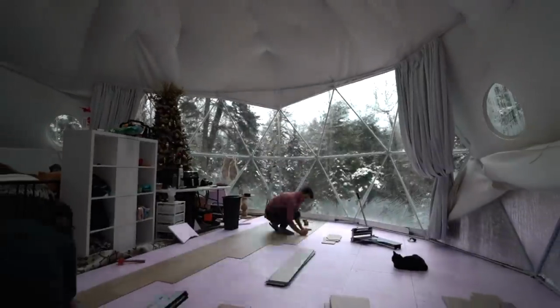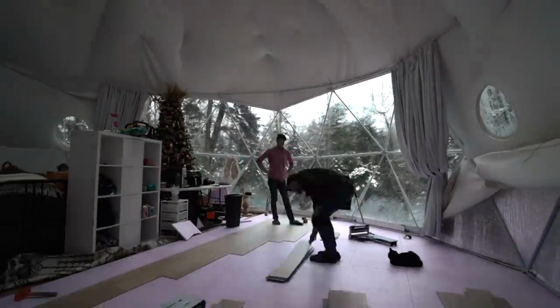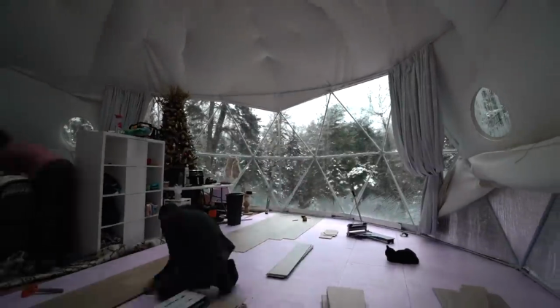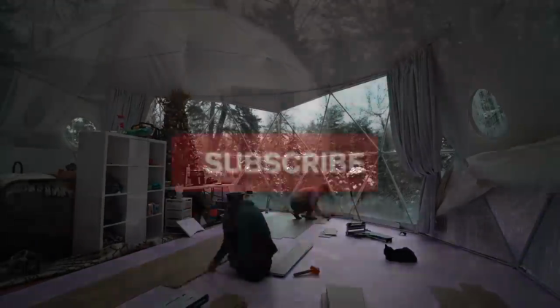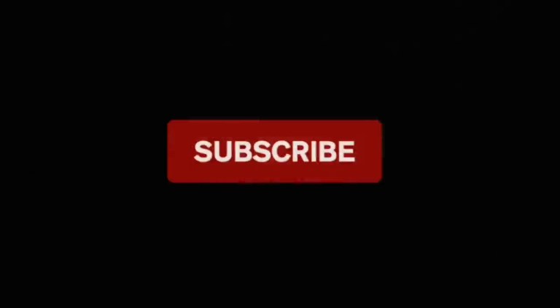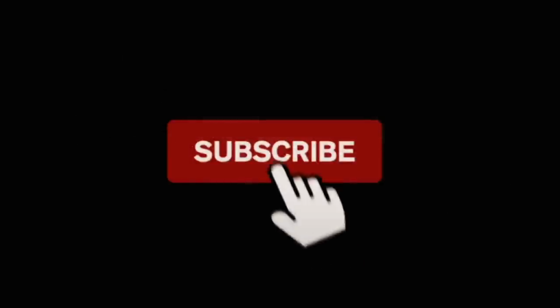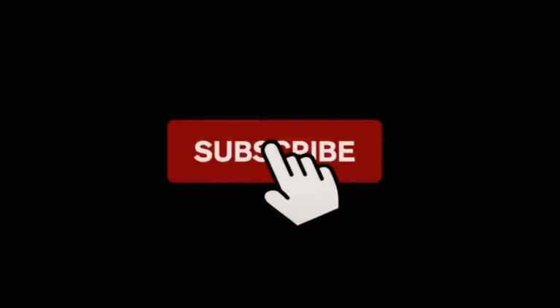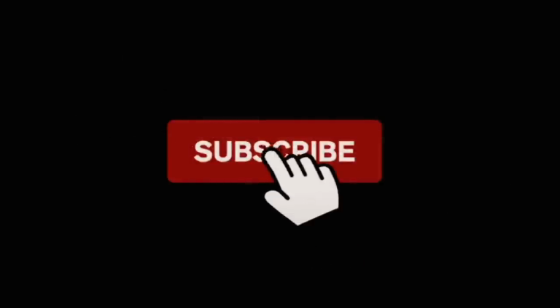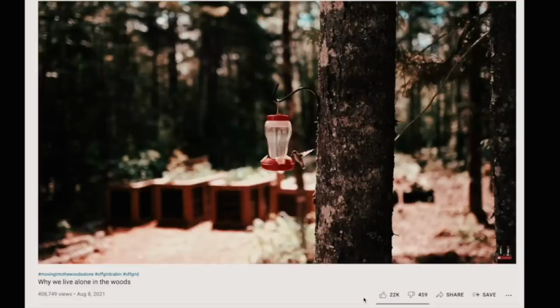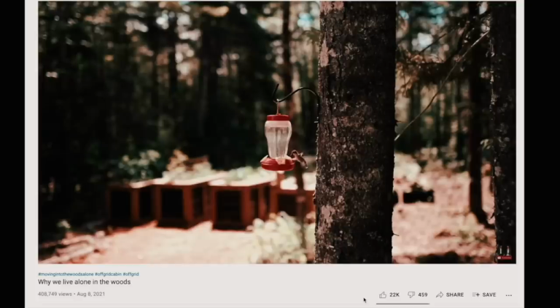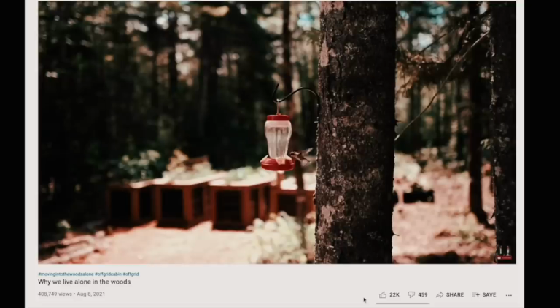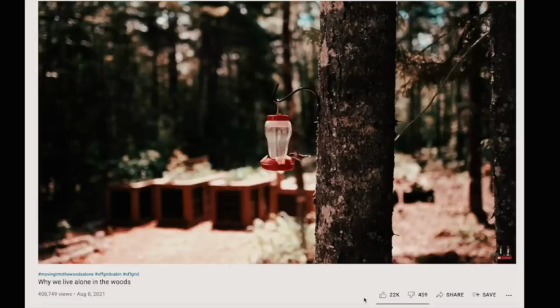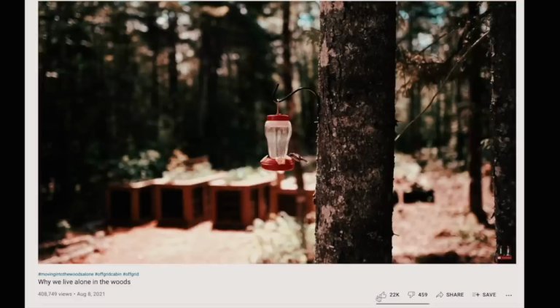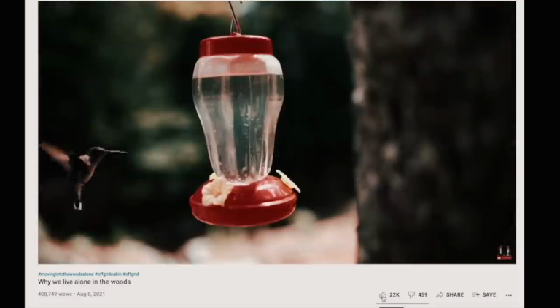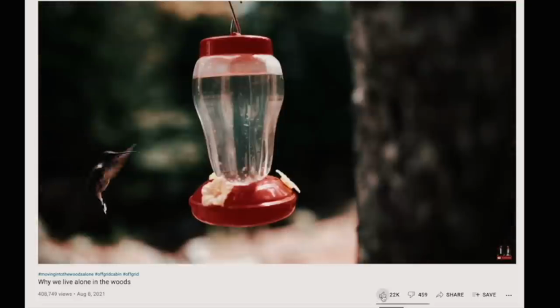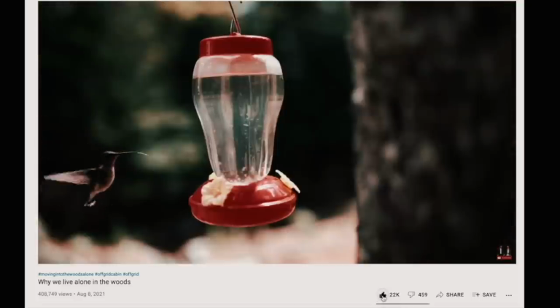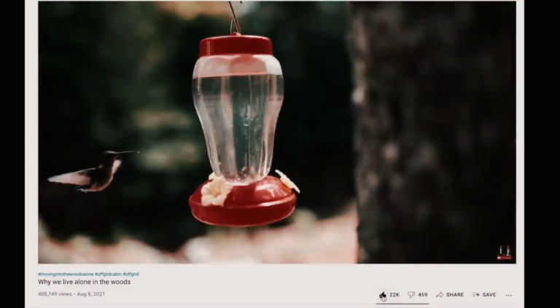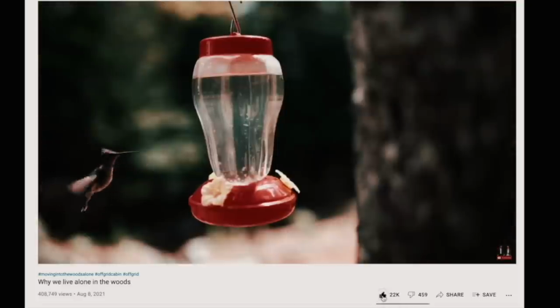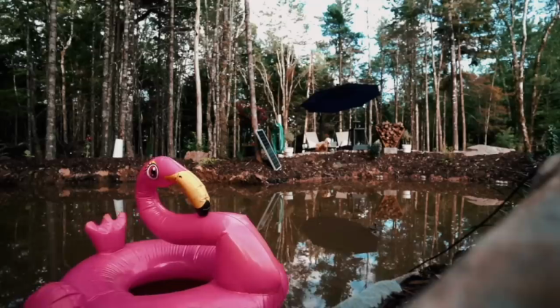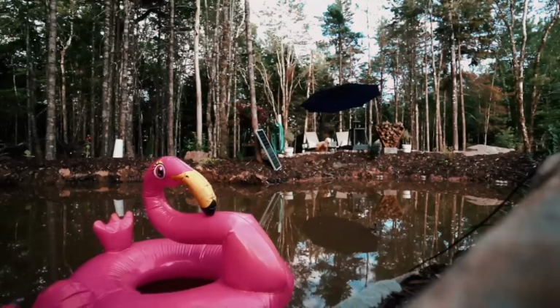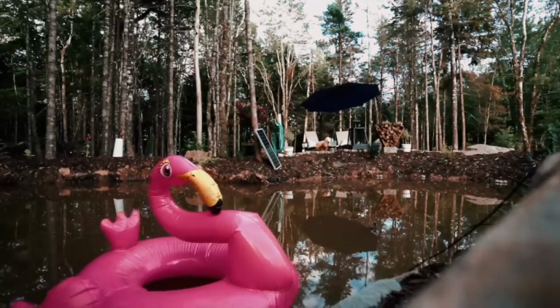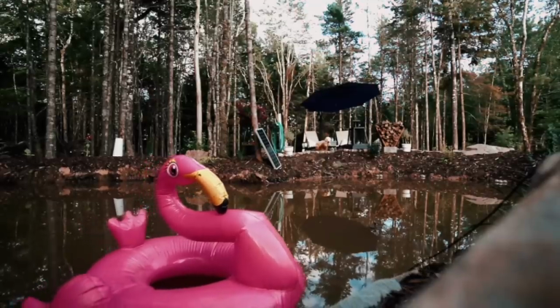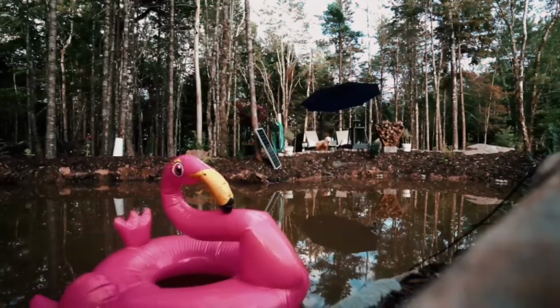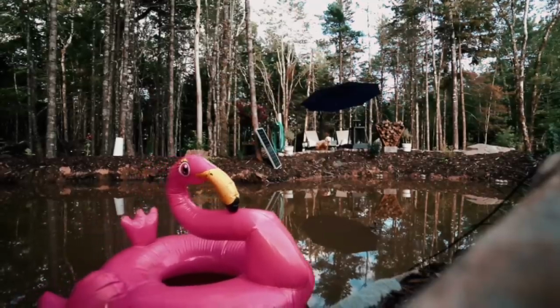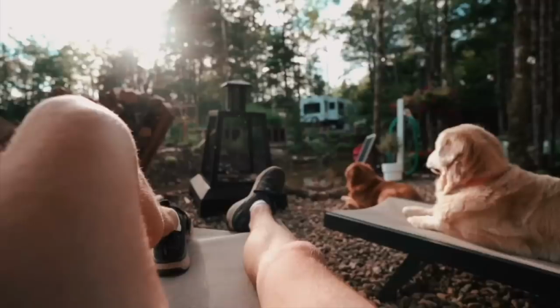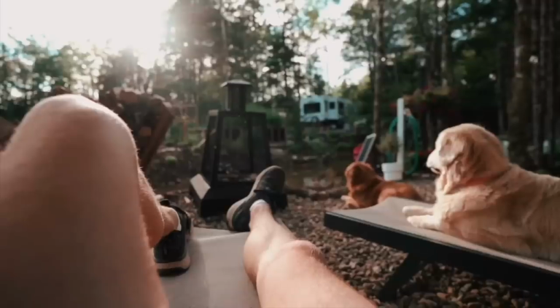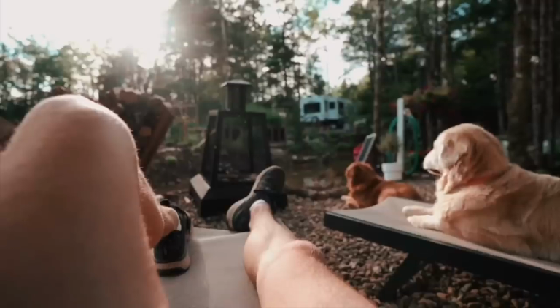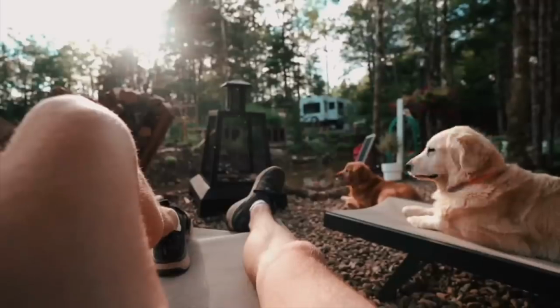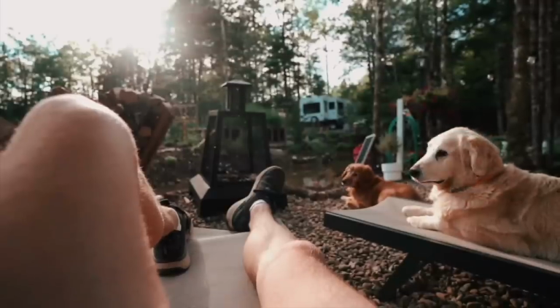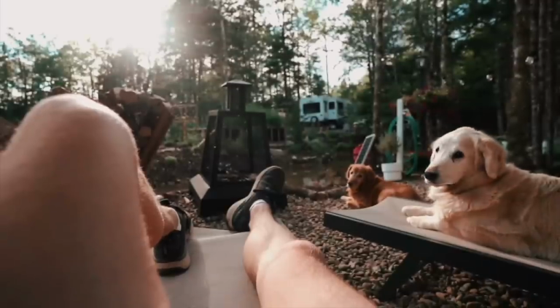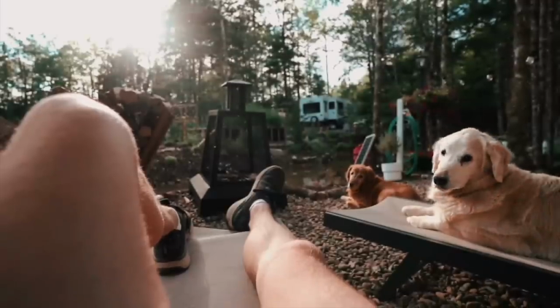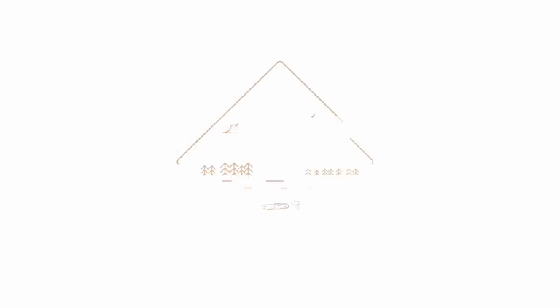Hit that subscribe button and give this video a thumbs up, which helps us get introduced to more like-minded people just like you. Come along.